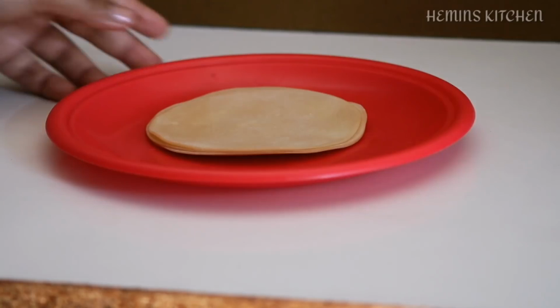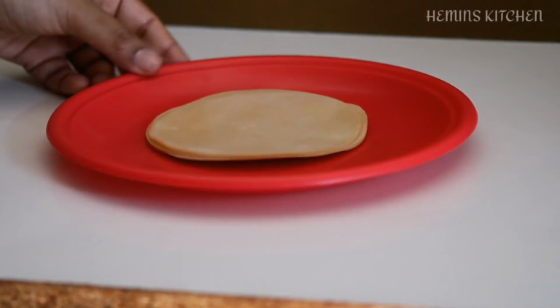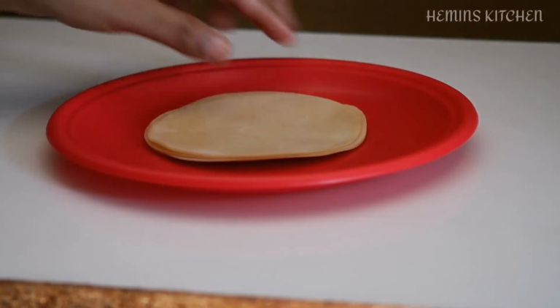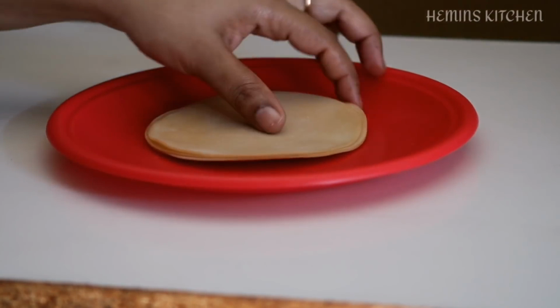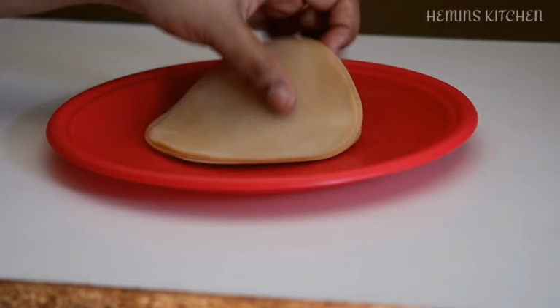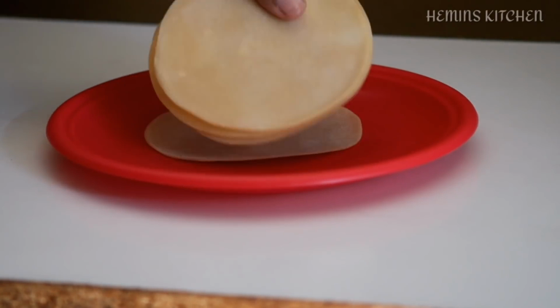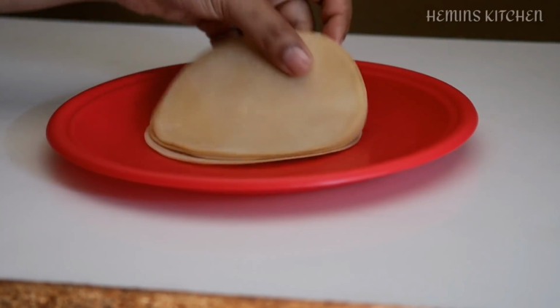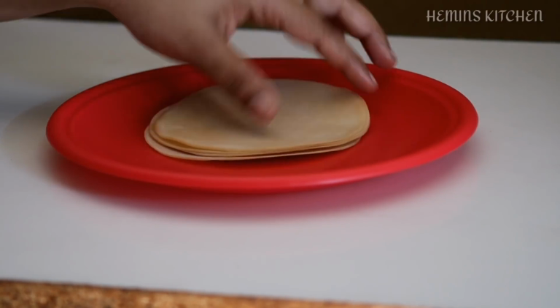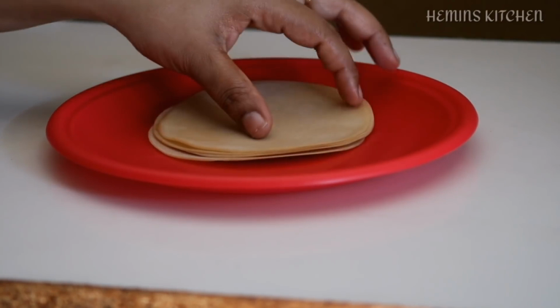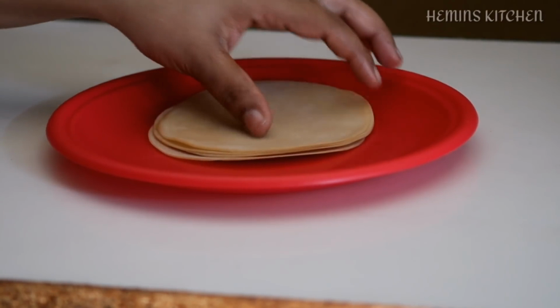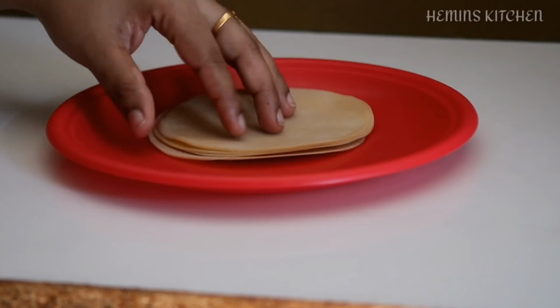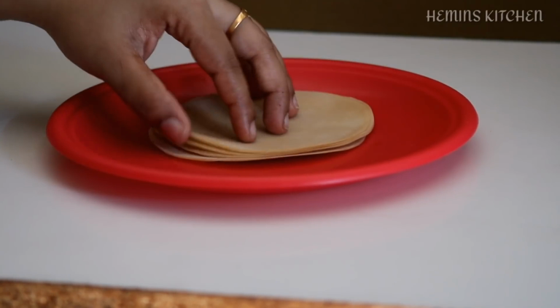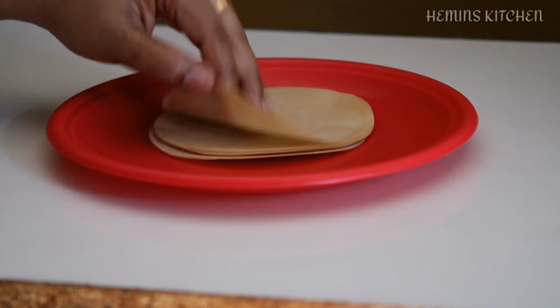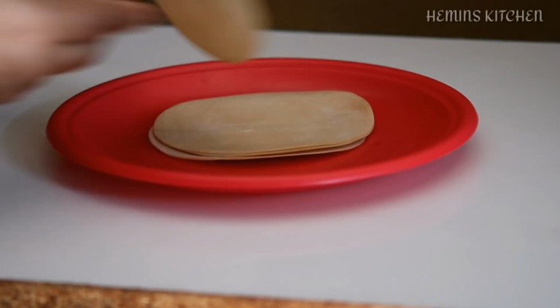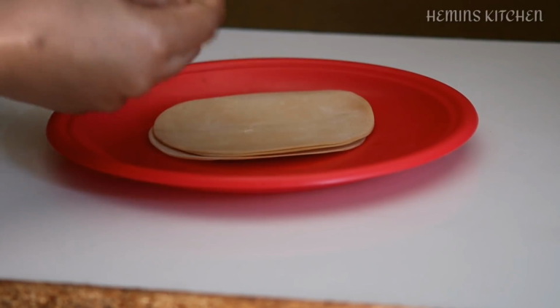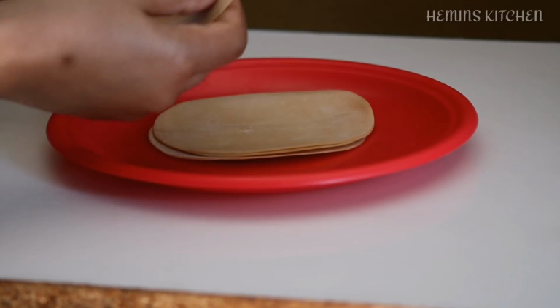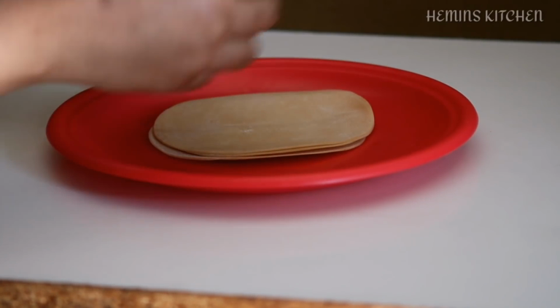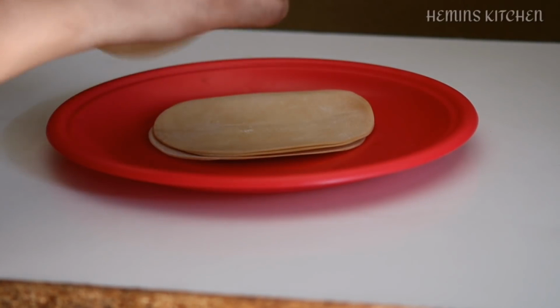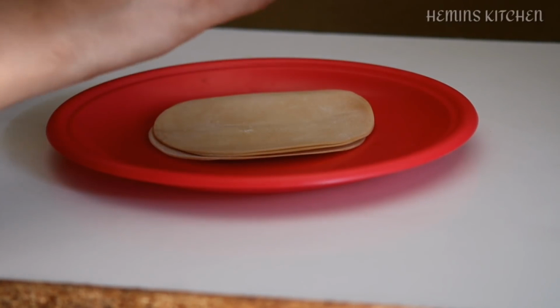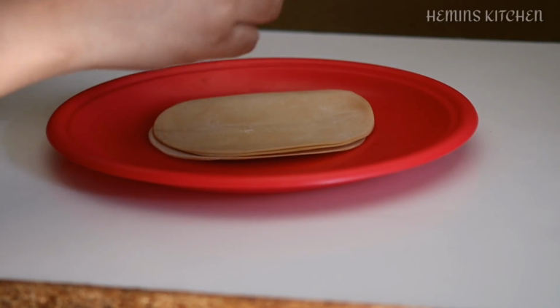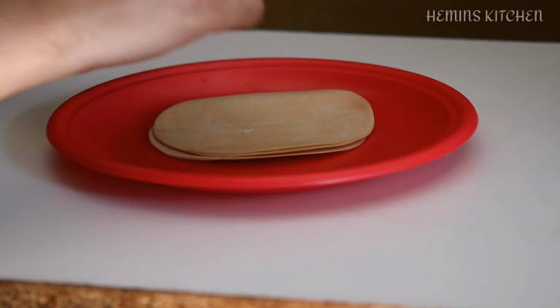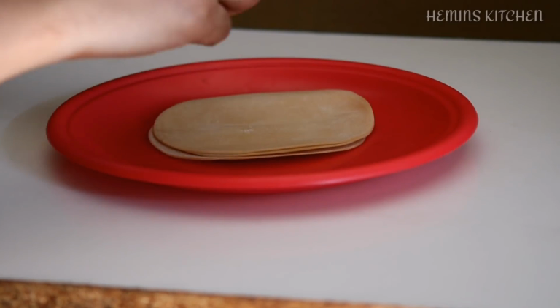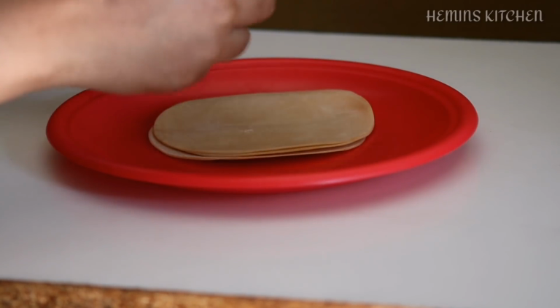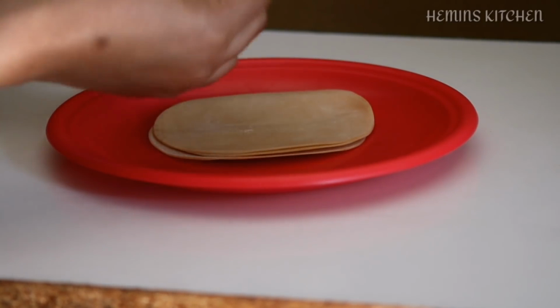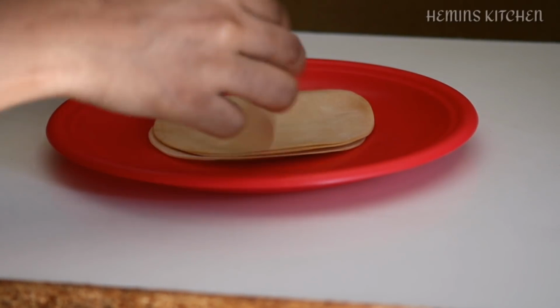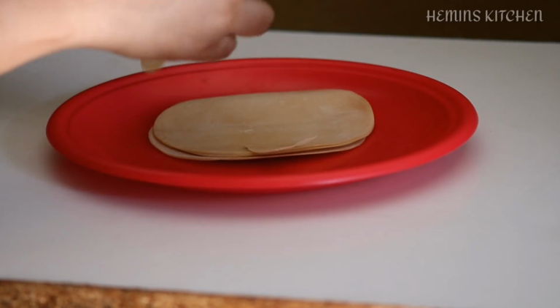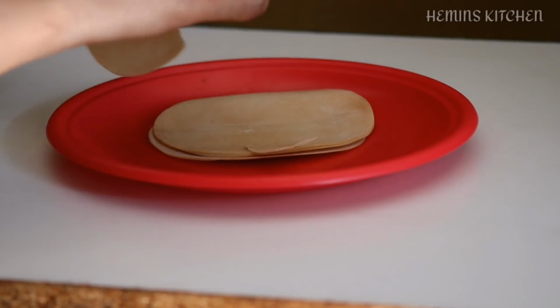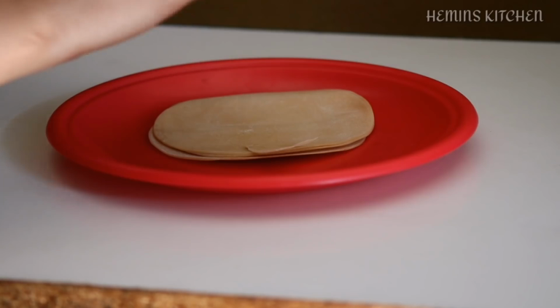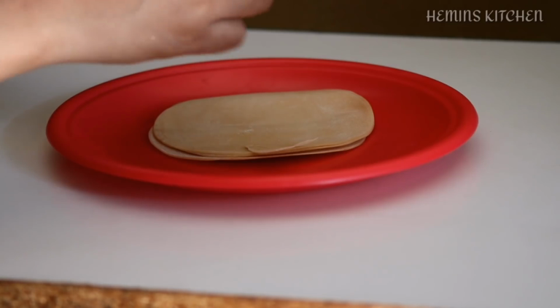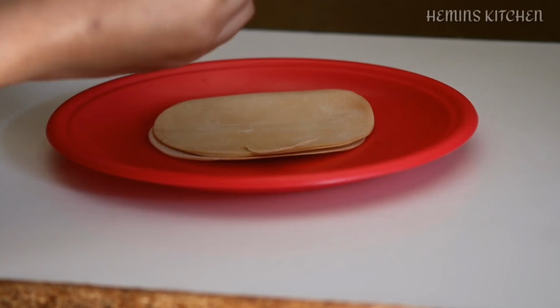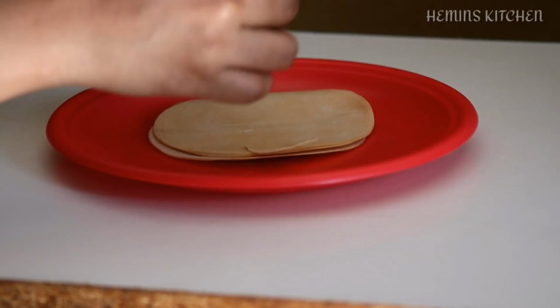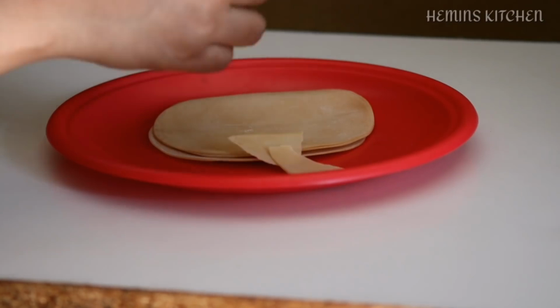Hi Friends! Today I am going to show you a great recipe.